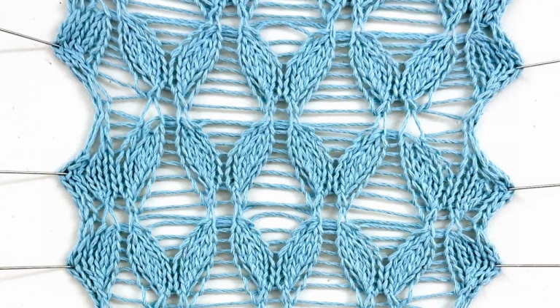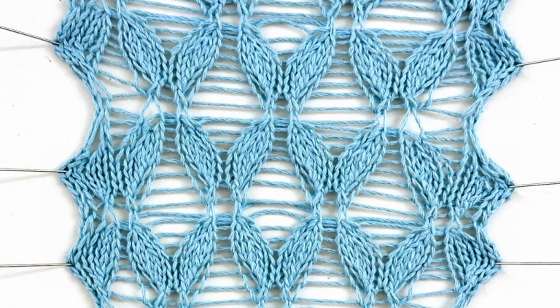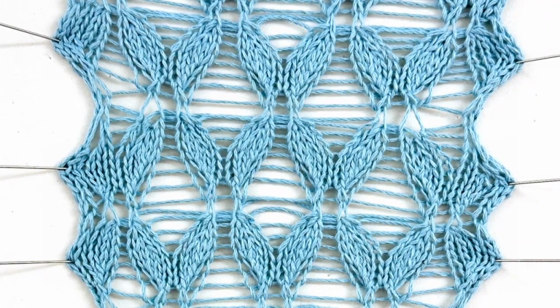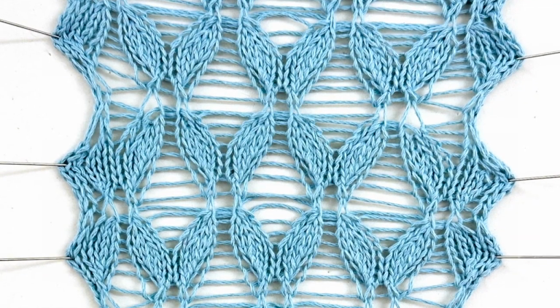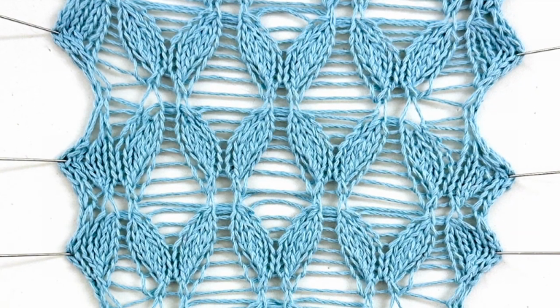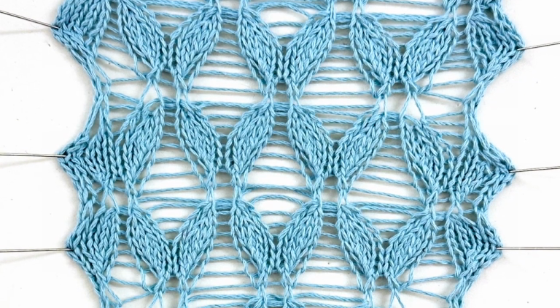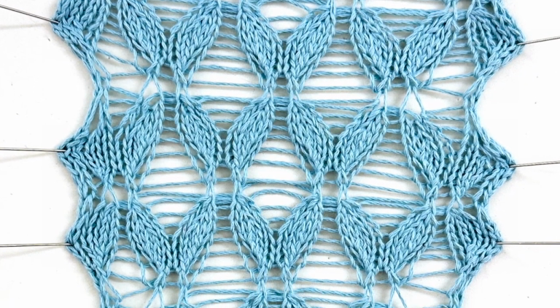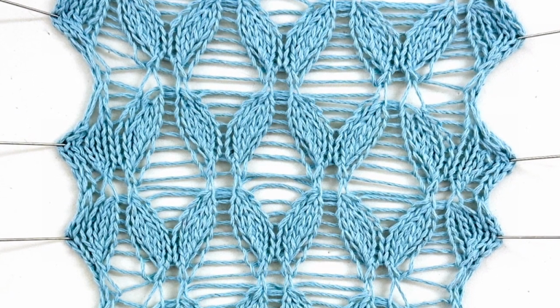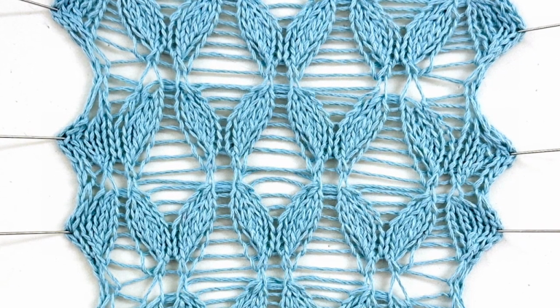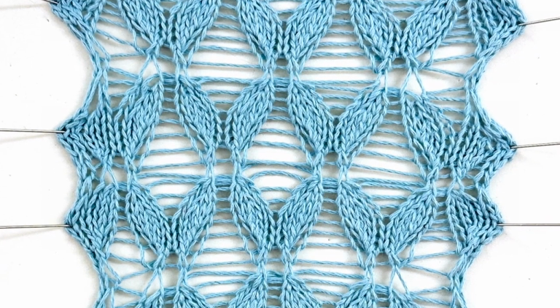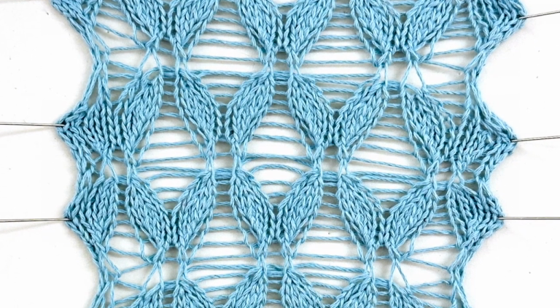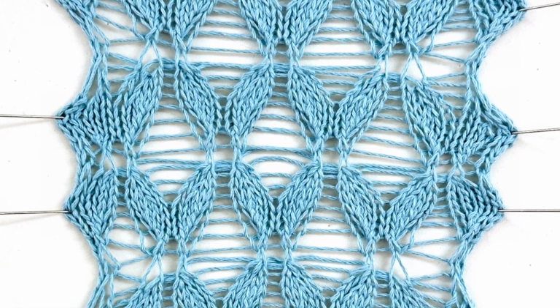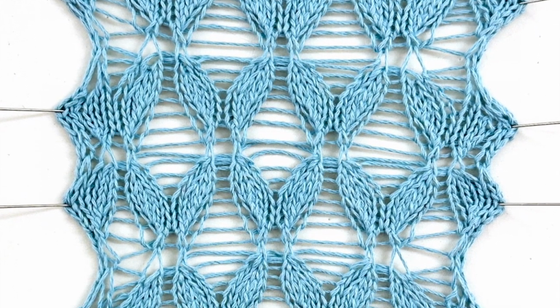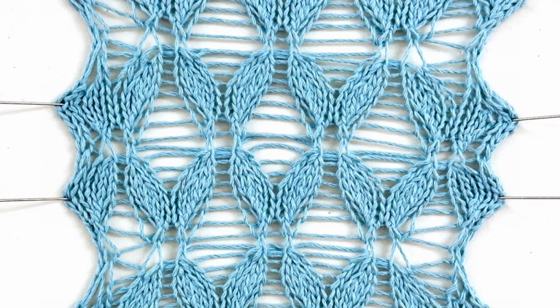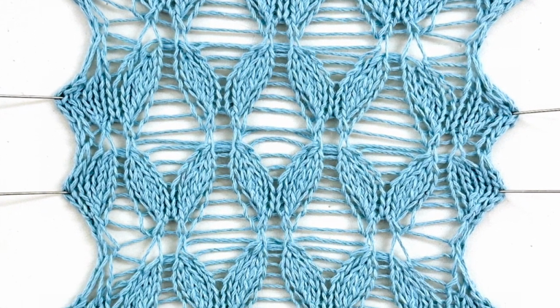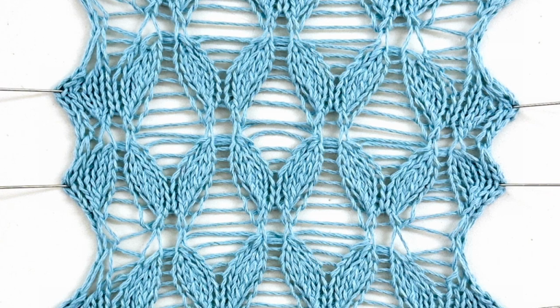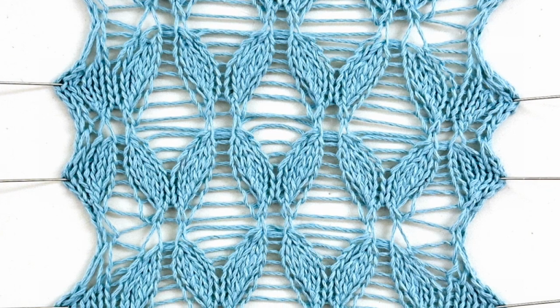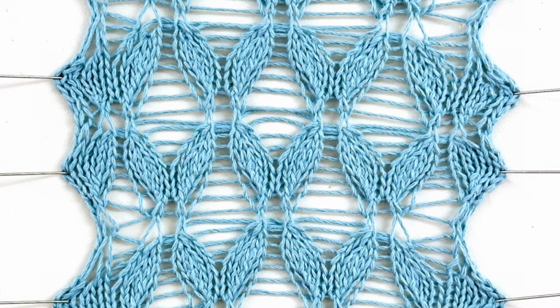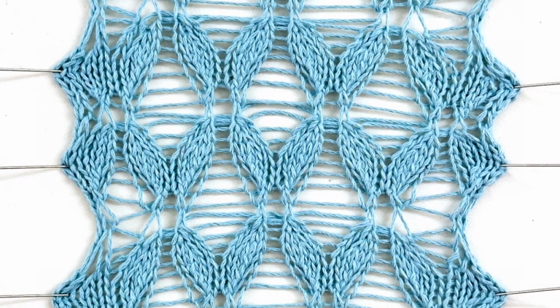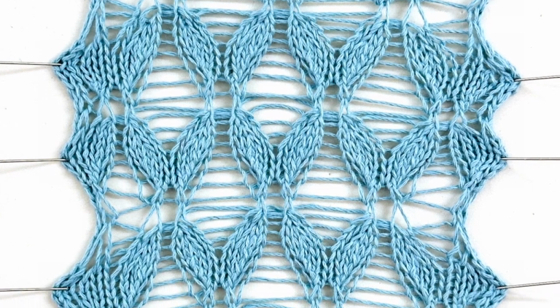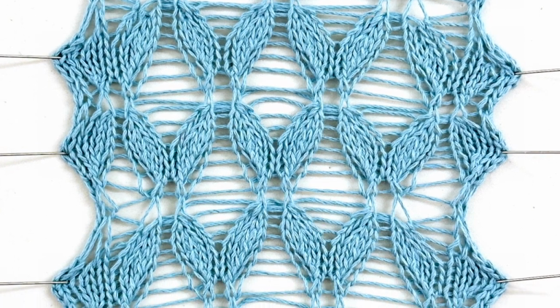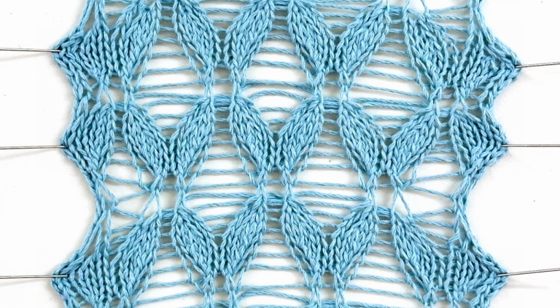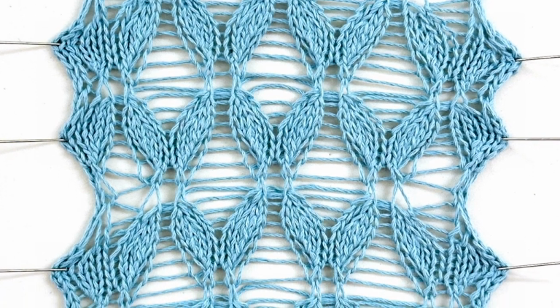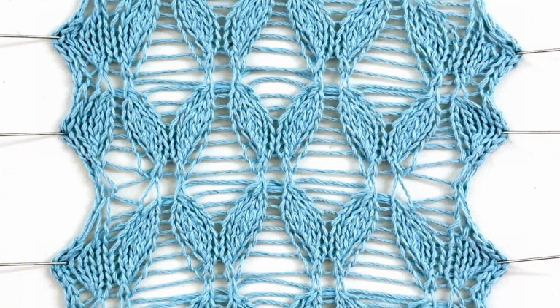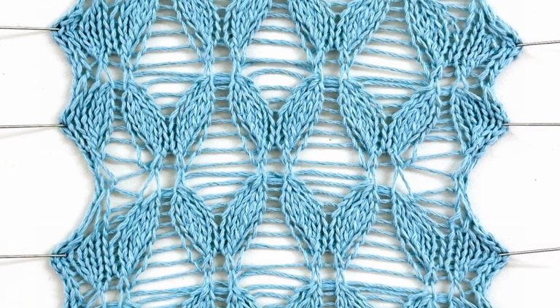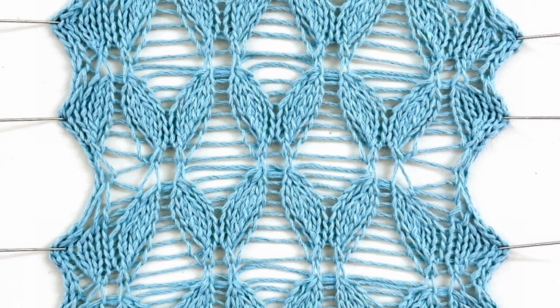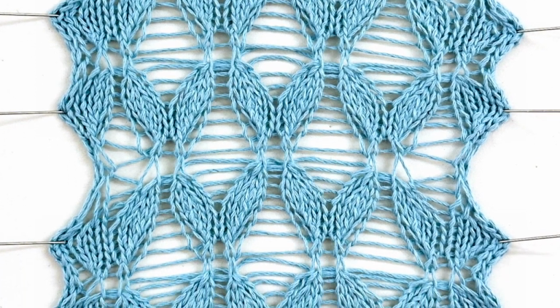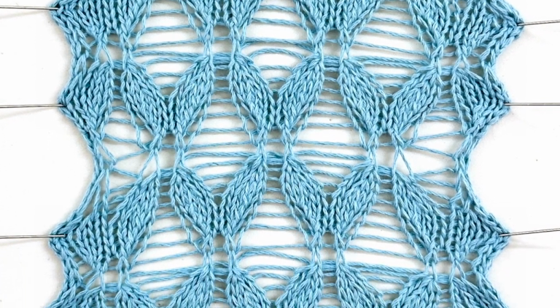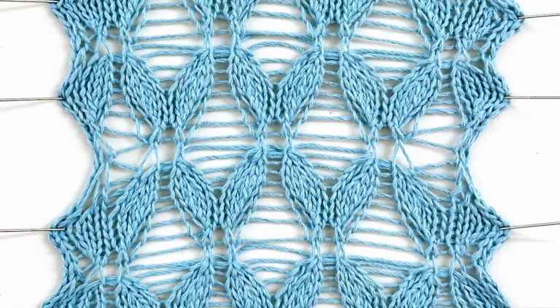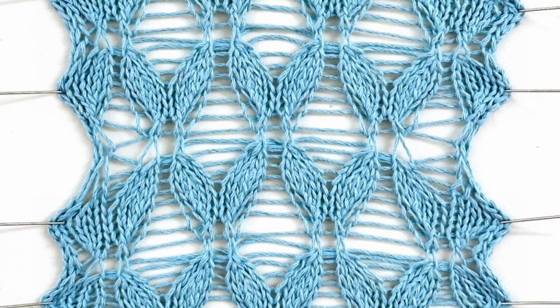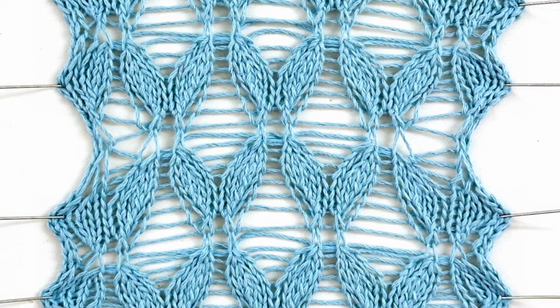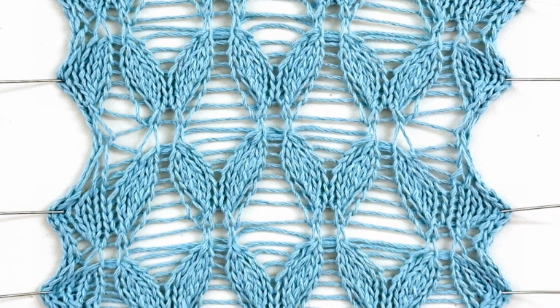And this is the finished result — a nice leaf pattern. Give it a go, let me know what you think, and happy knitting!